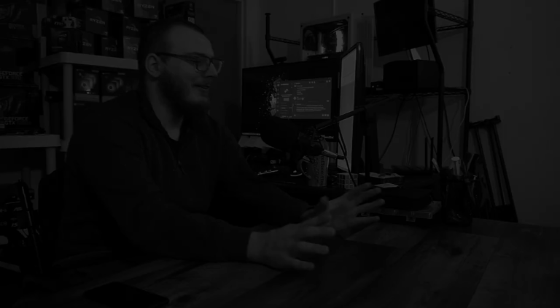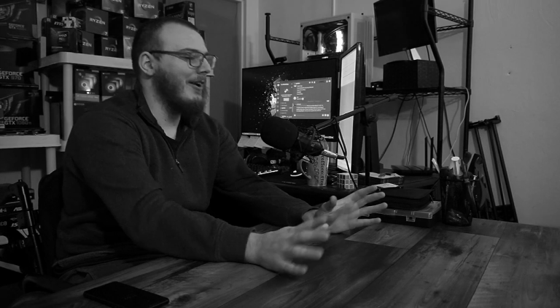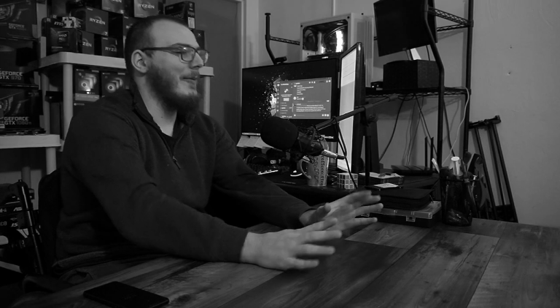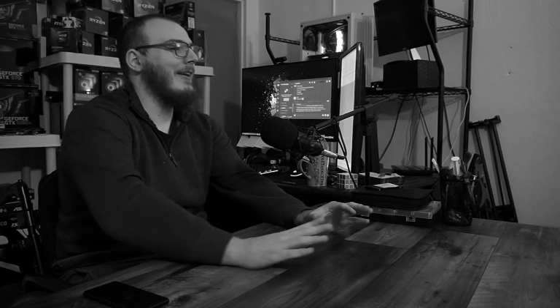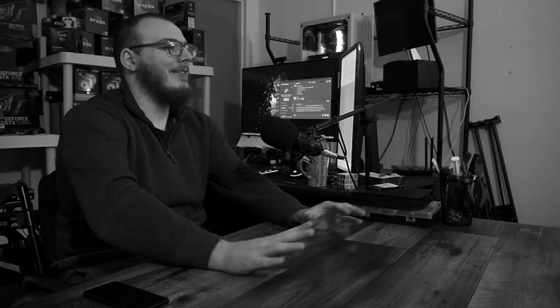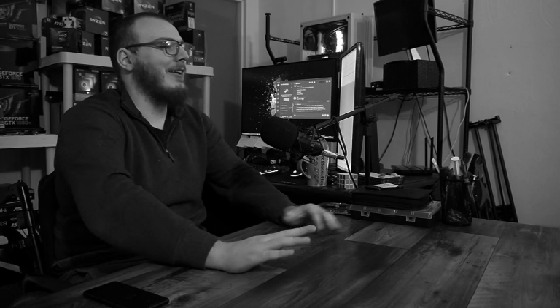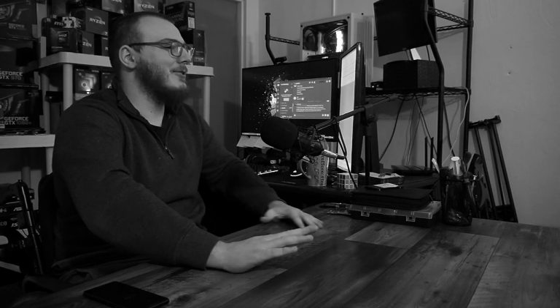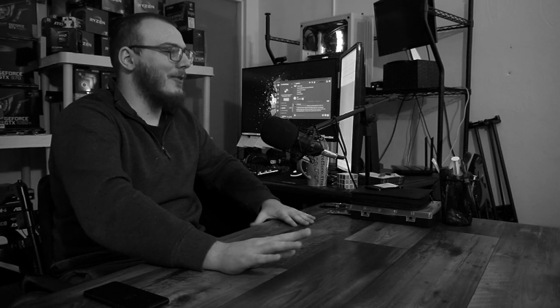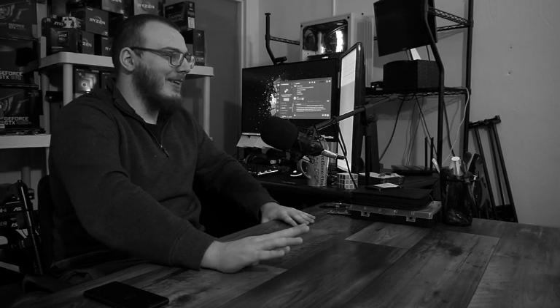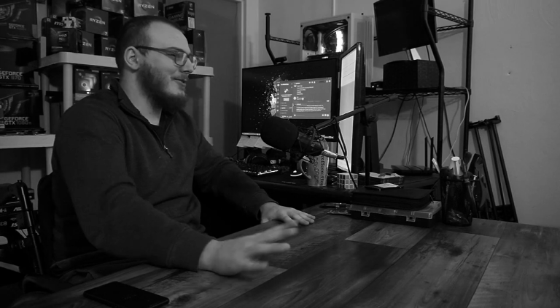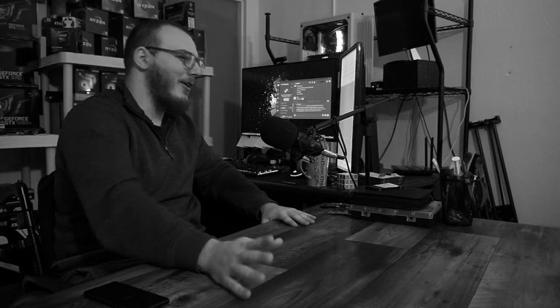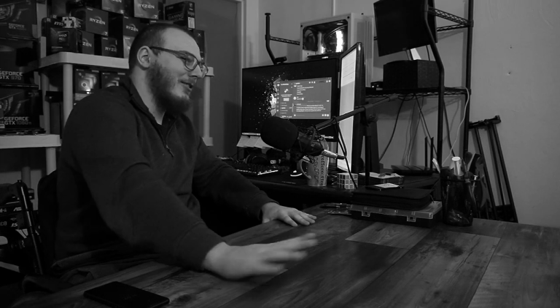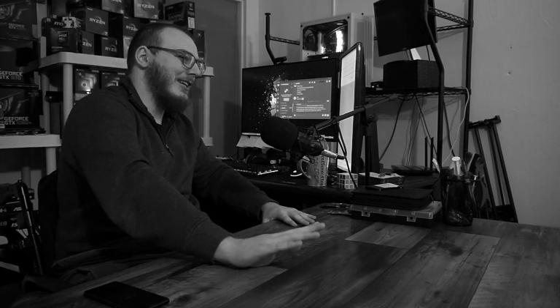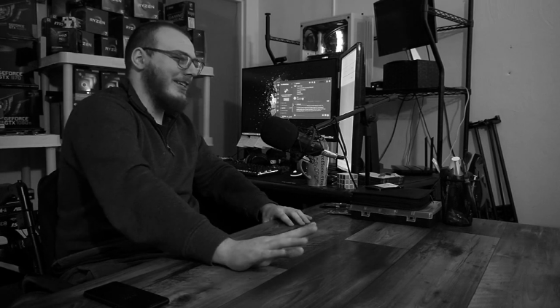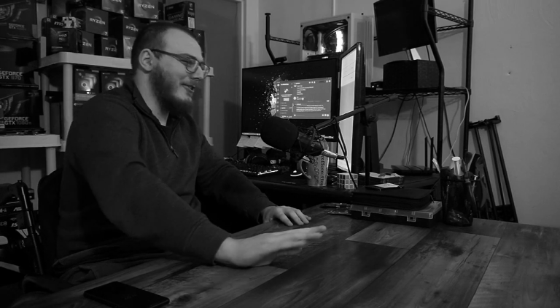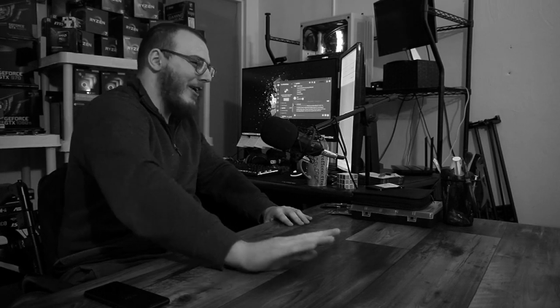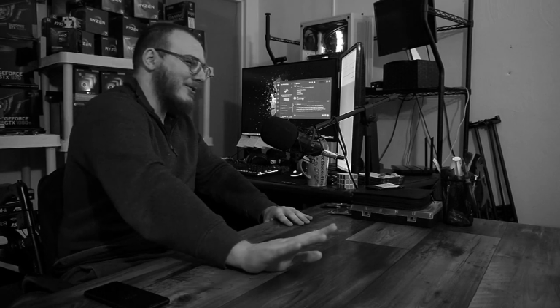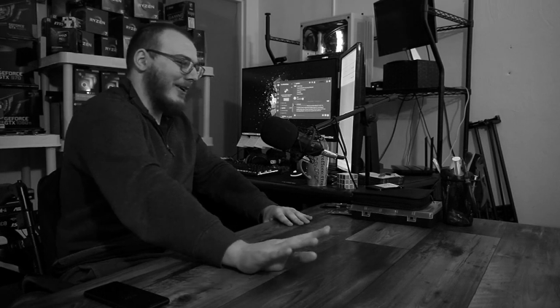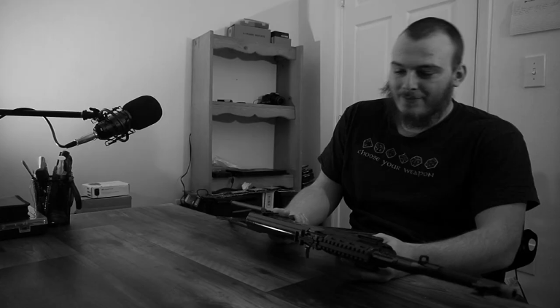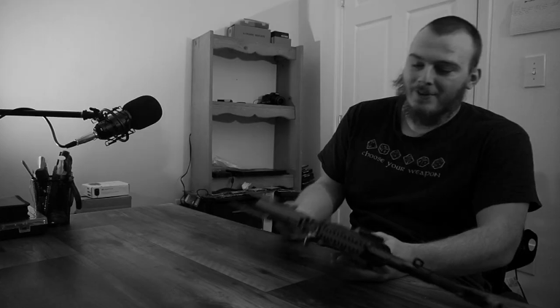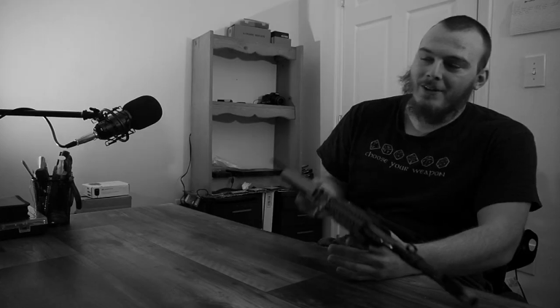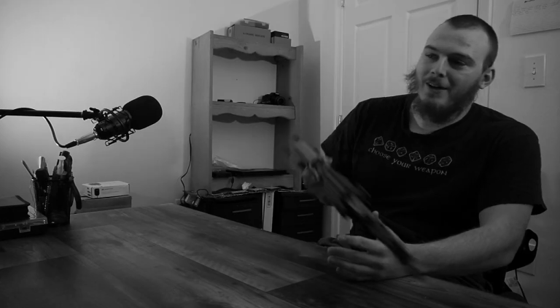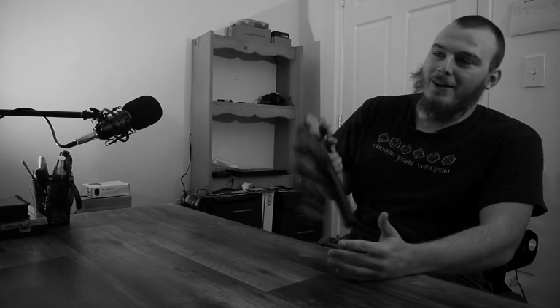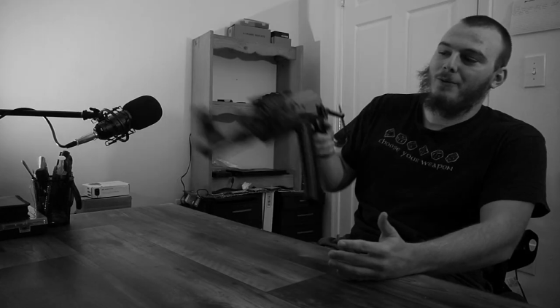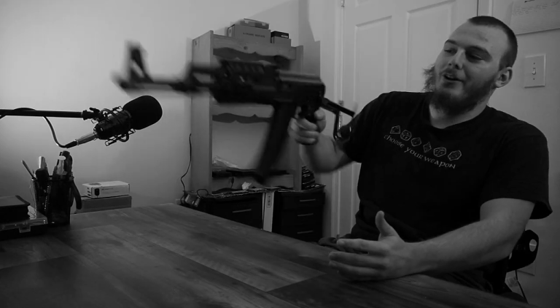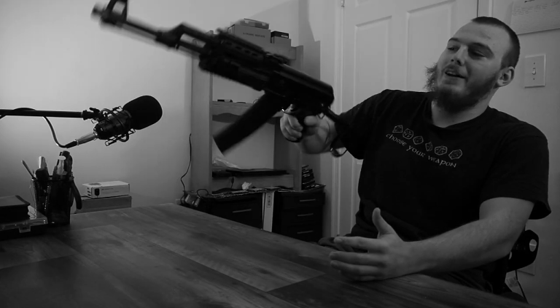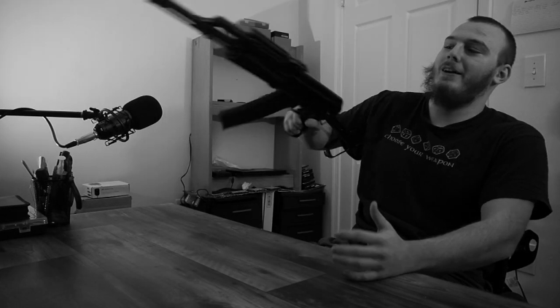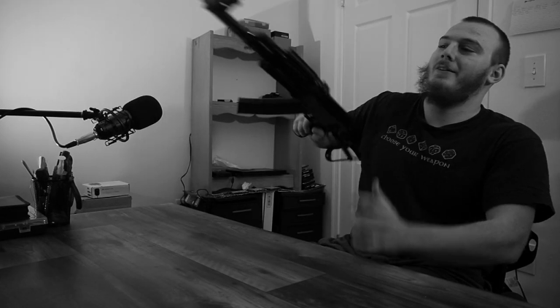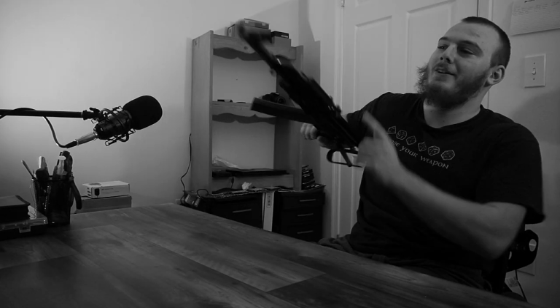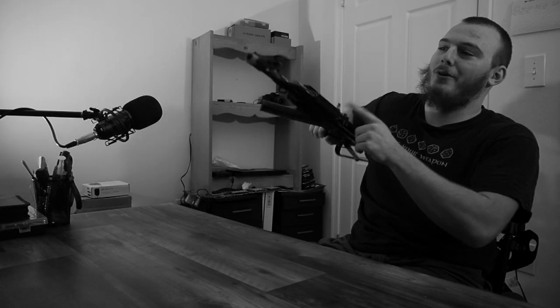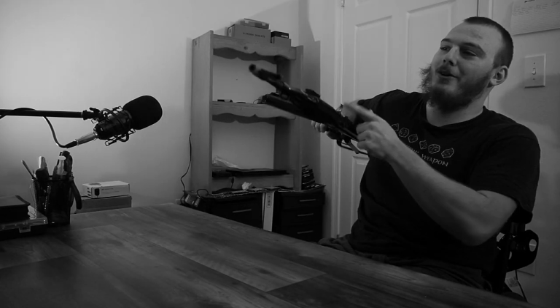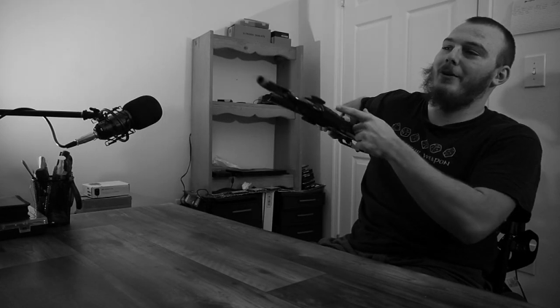No, no, no, man. No, no, it's cool. It's cool. I'll change the intro, I swear. Oh, don't worry. It won't hurt a bit.